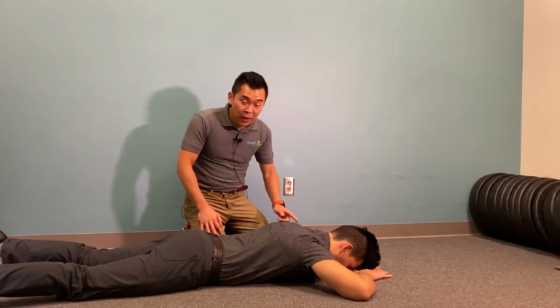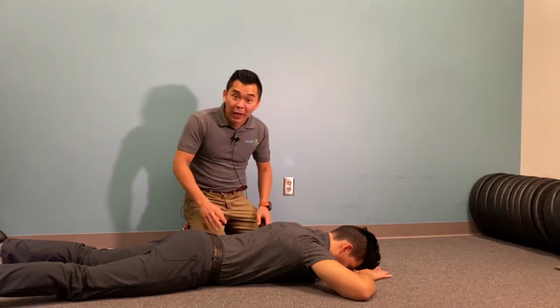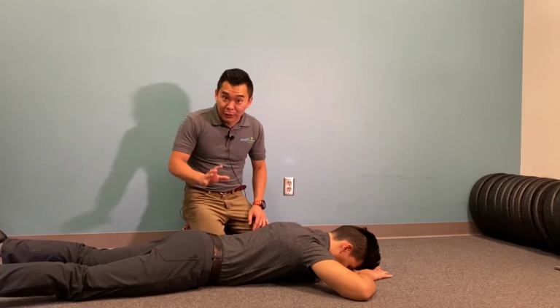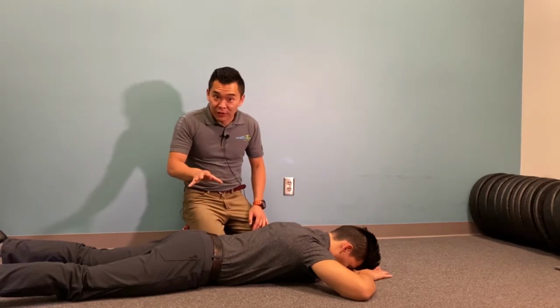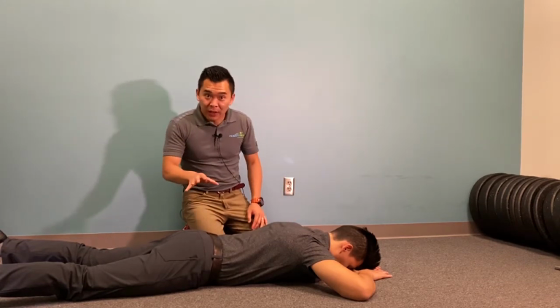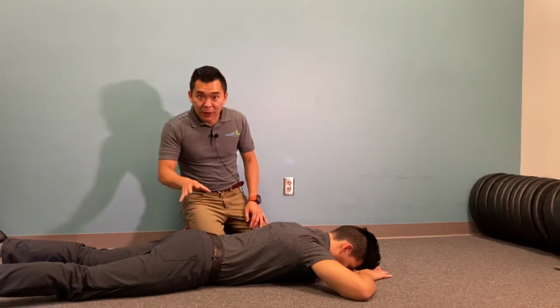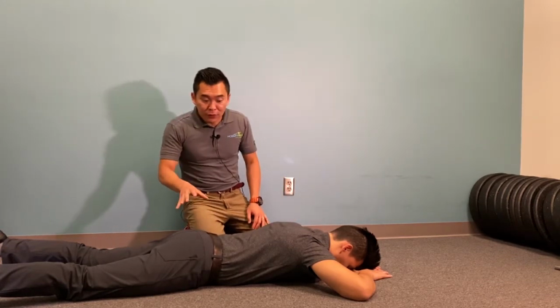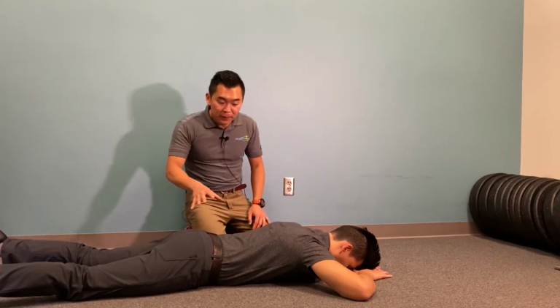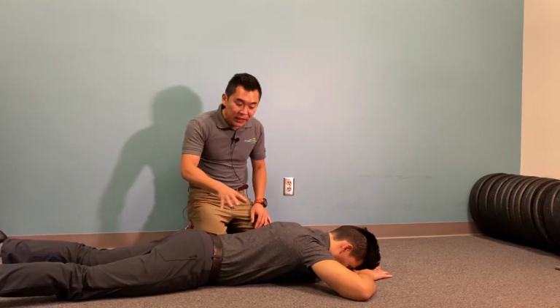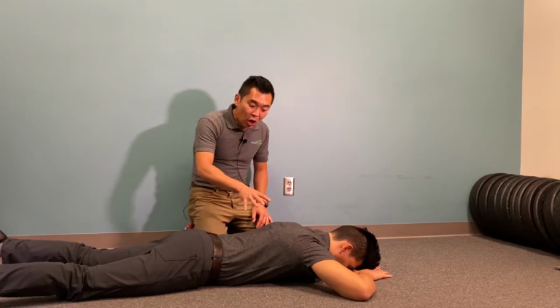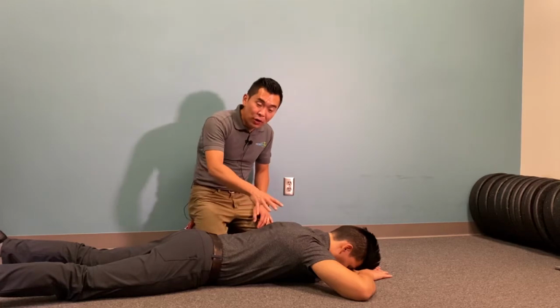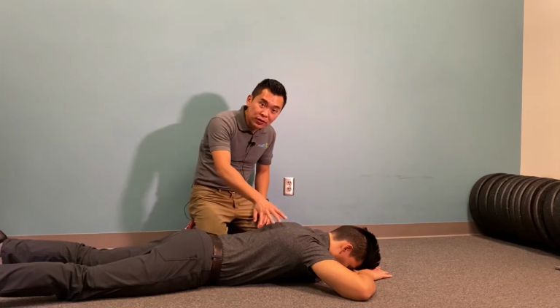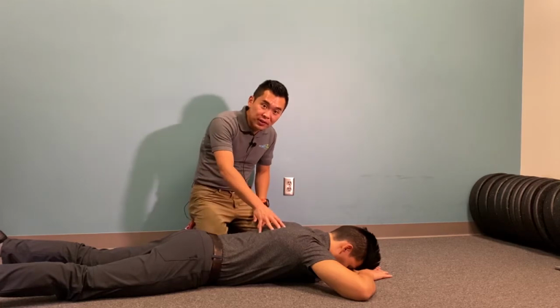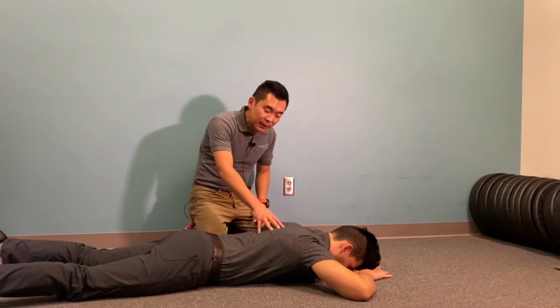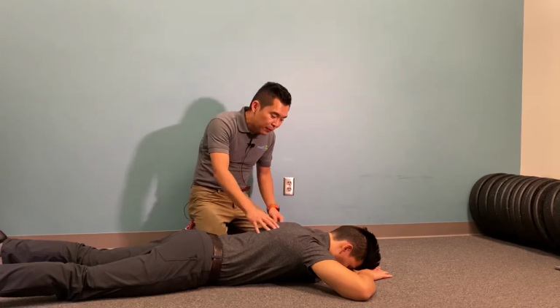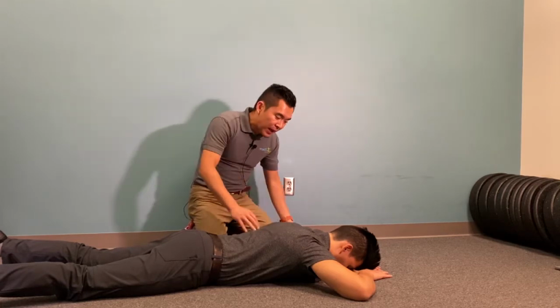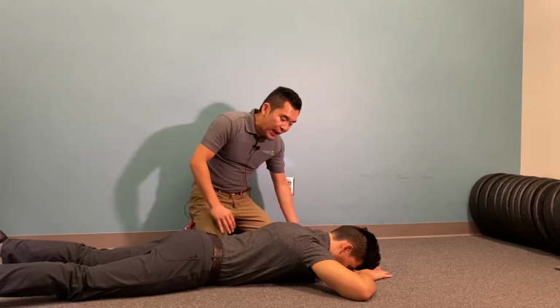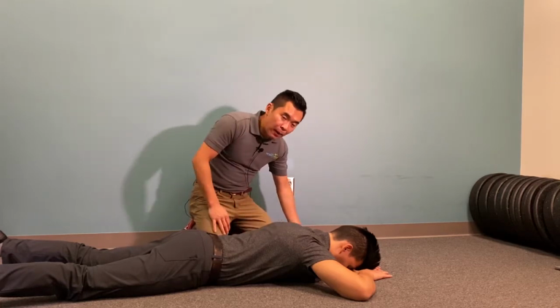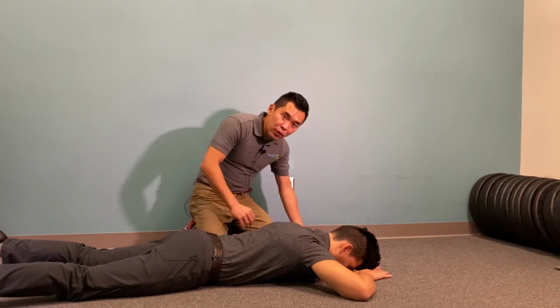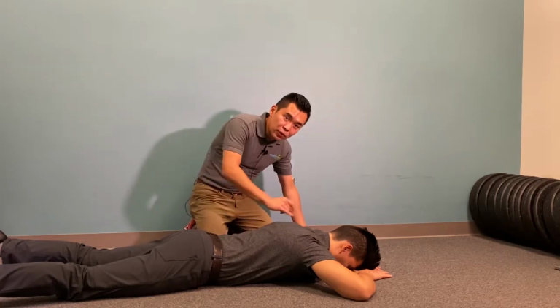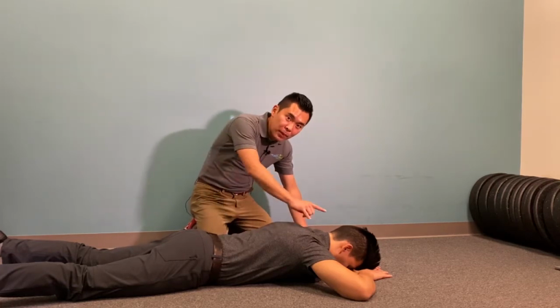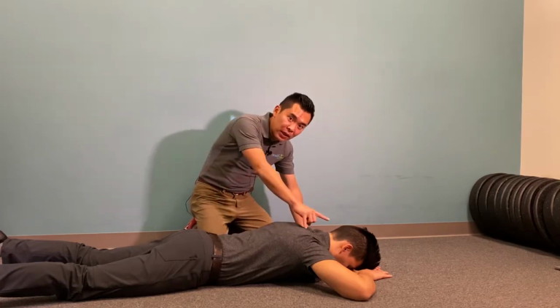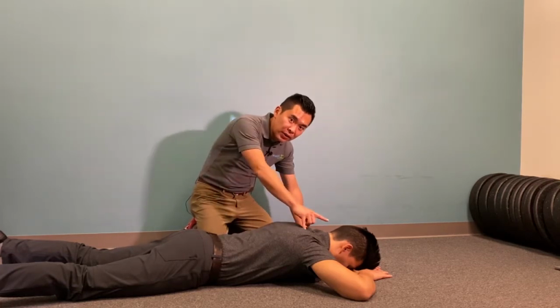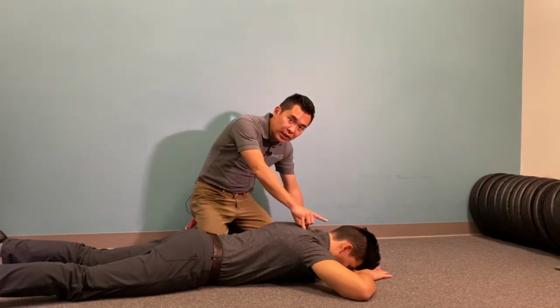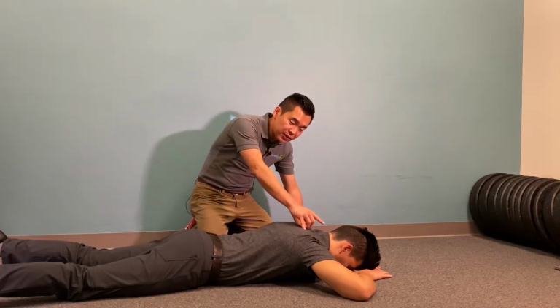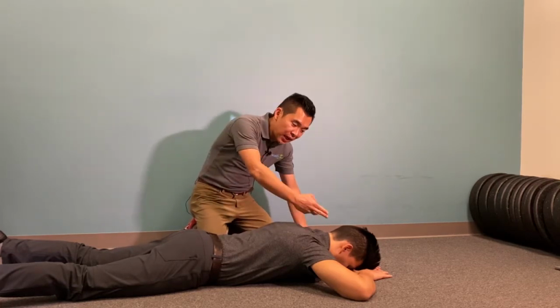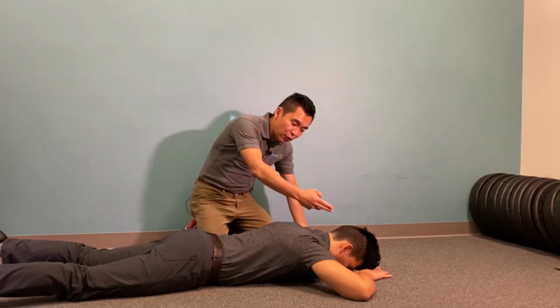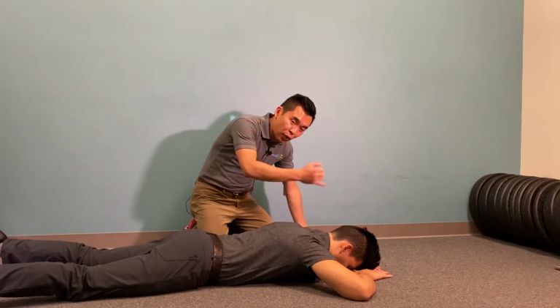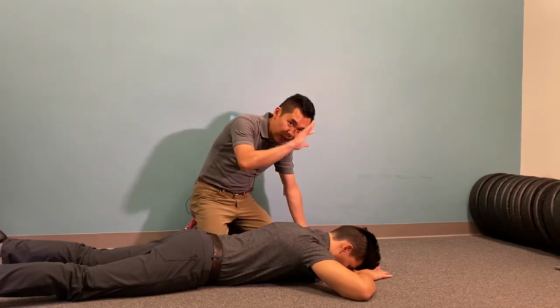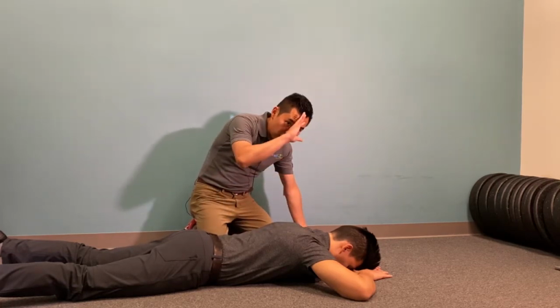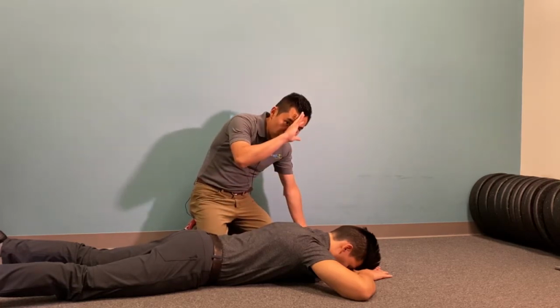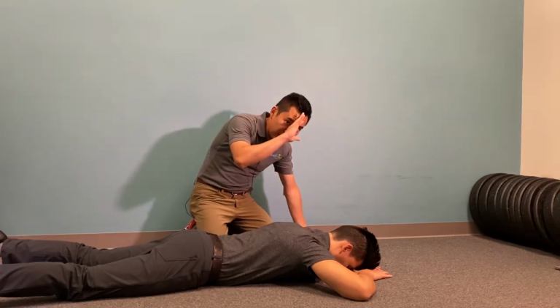To start off with, you're going to be on your stomach, elbows right by your ears, and your forehead on your hands.